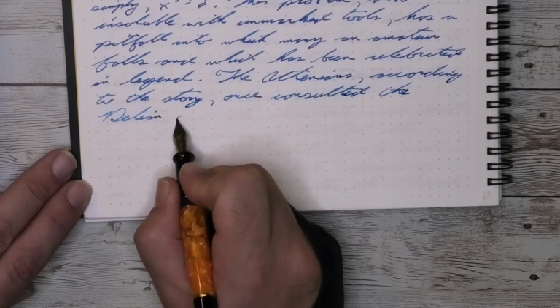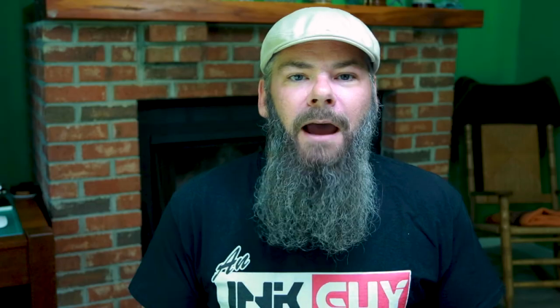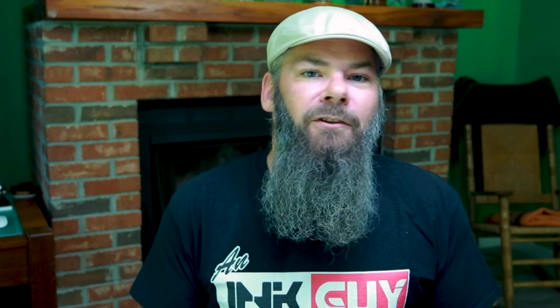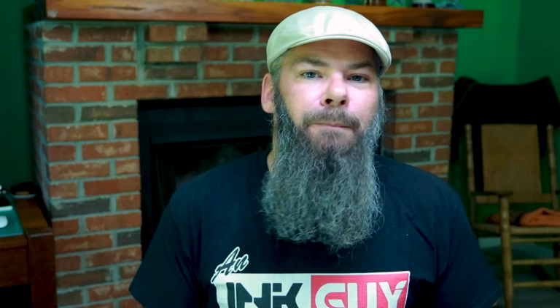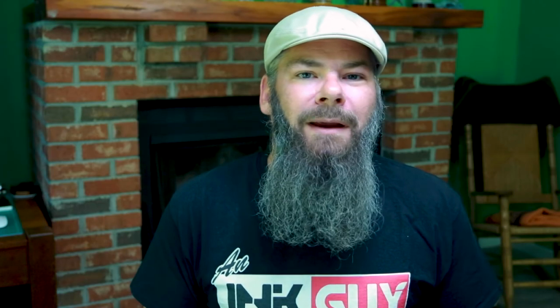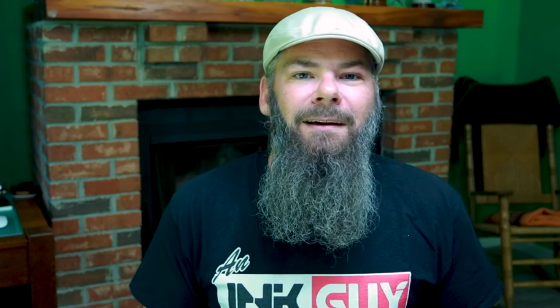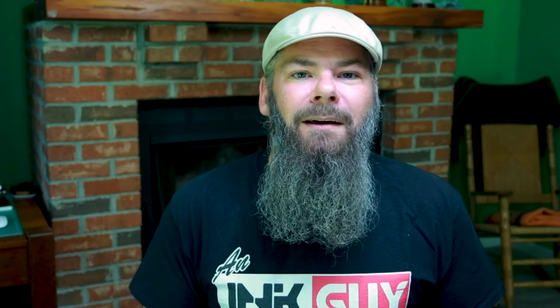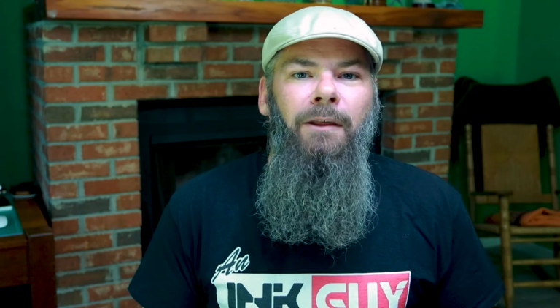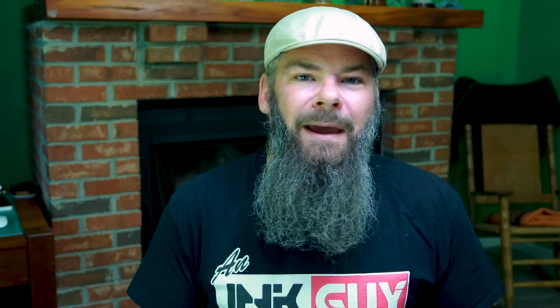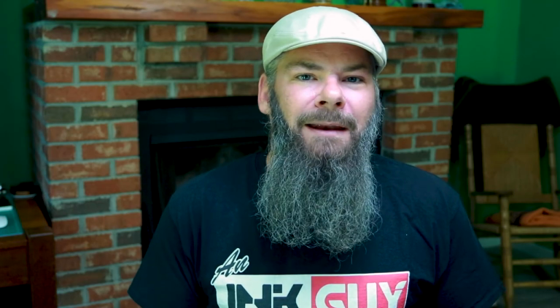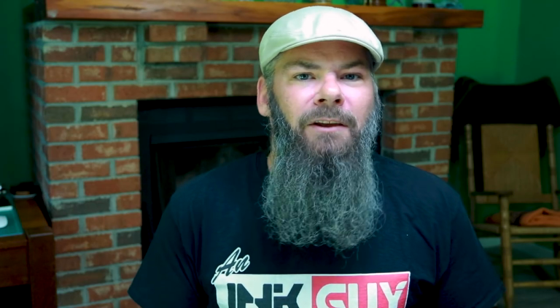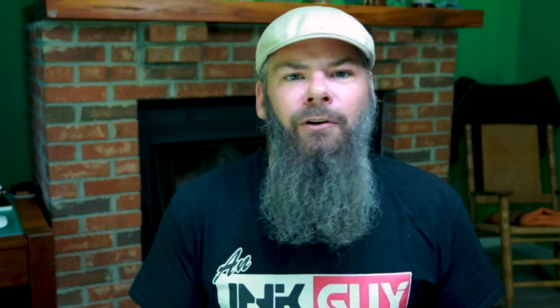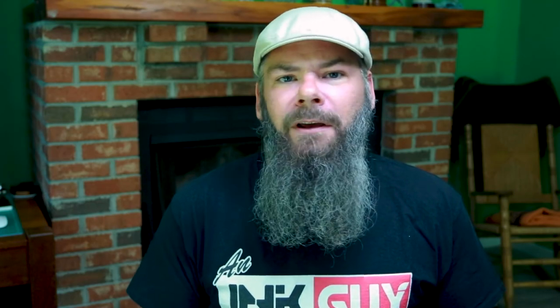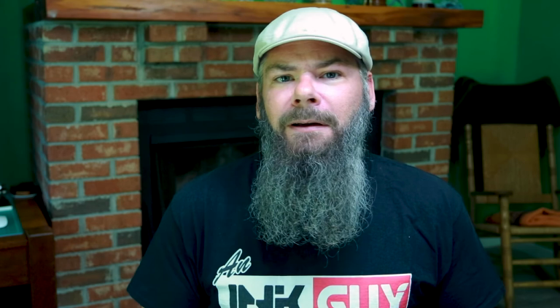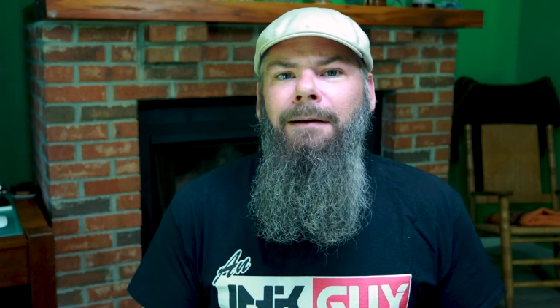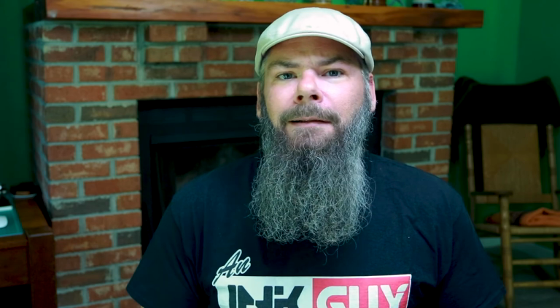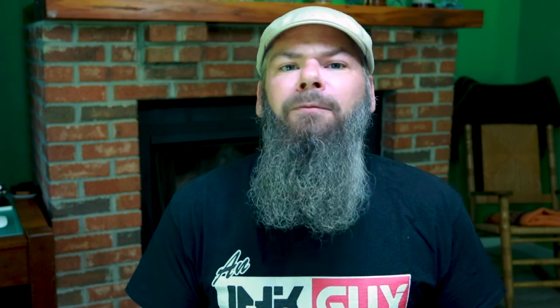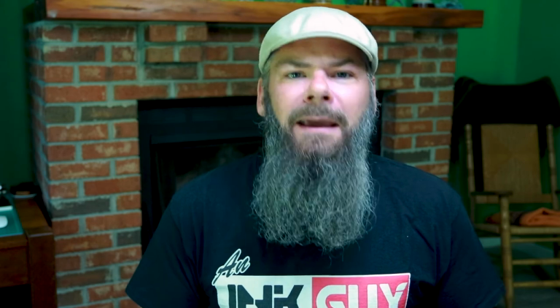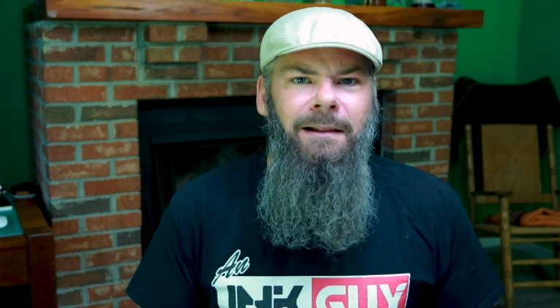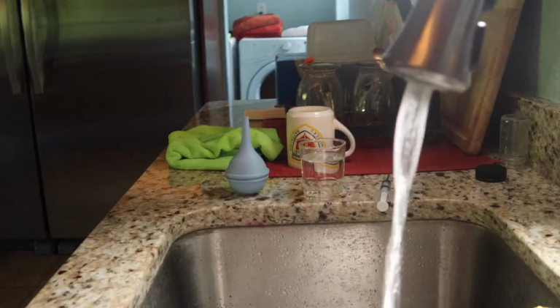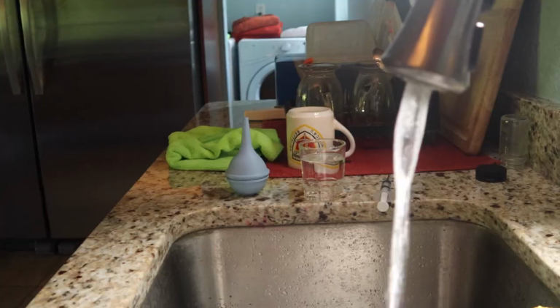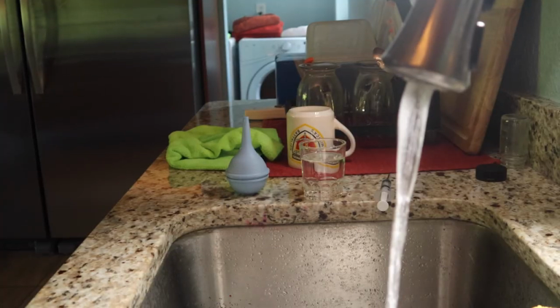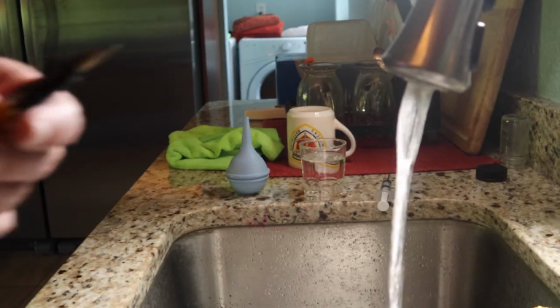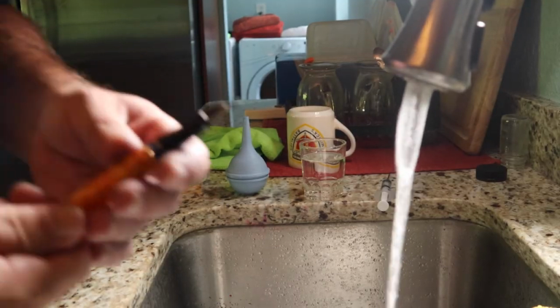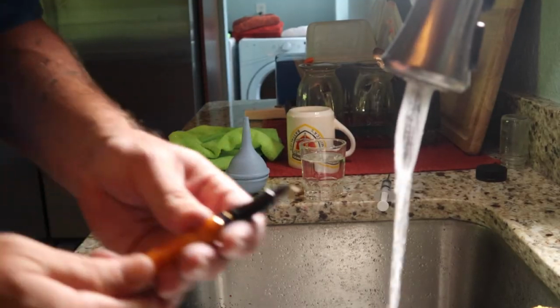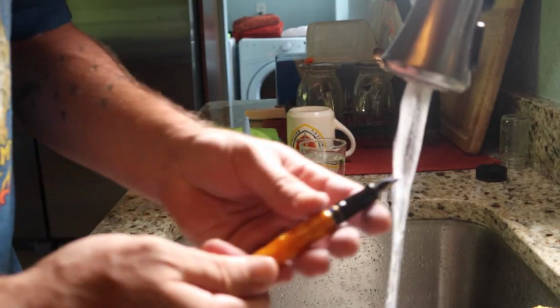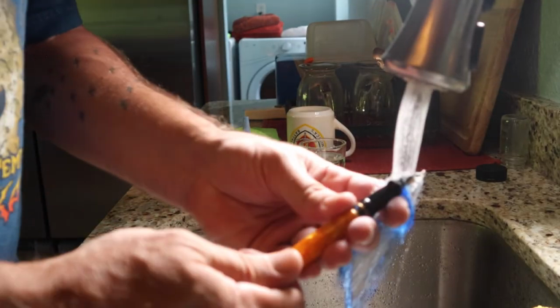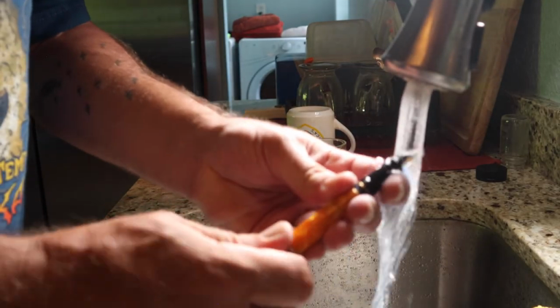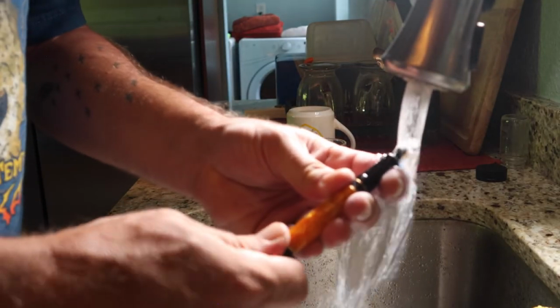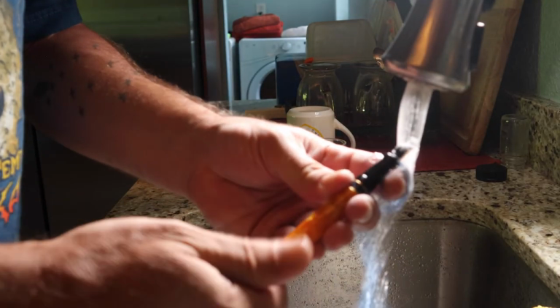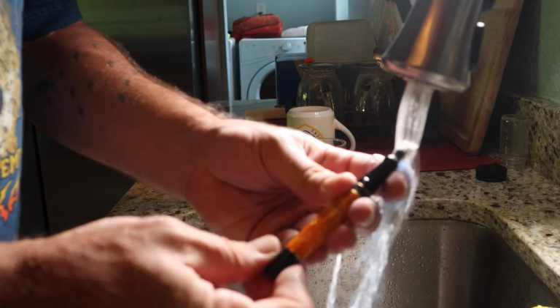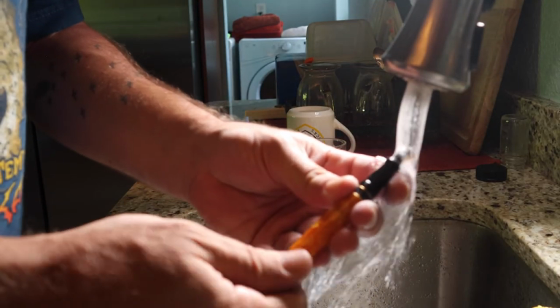At this point the pen is dirty. Let's make it clean.